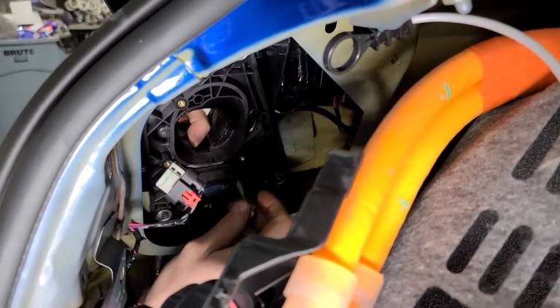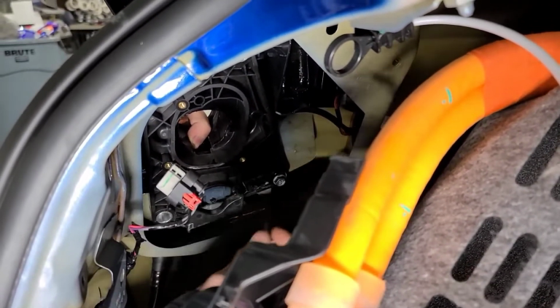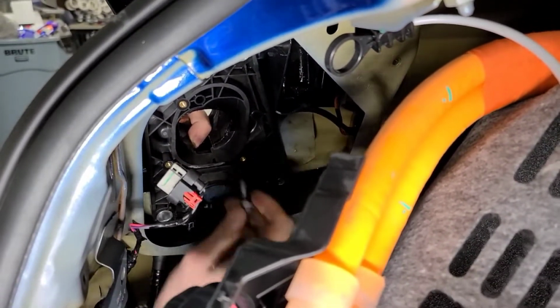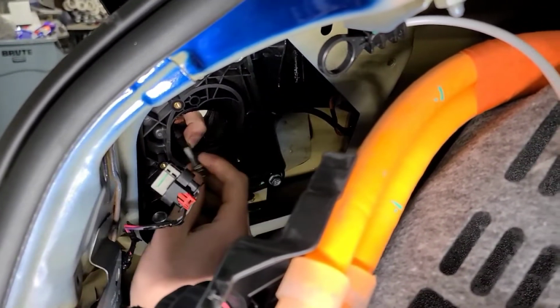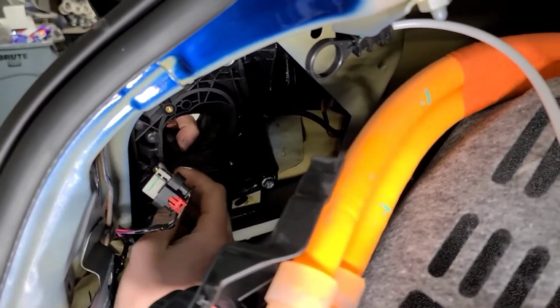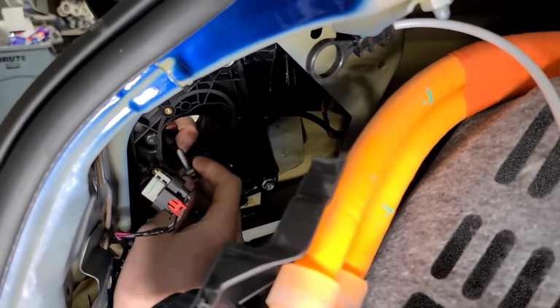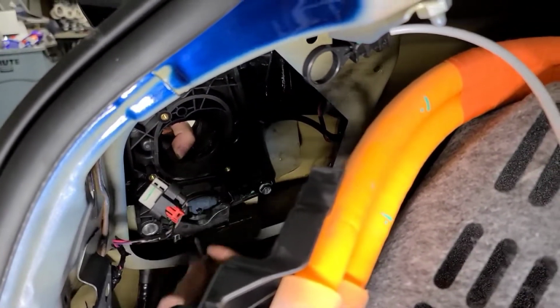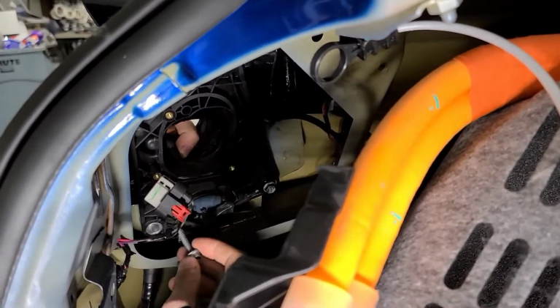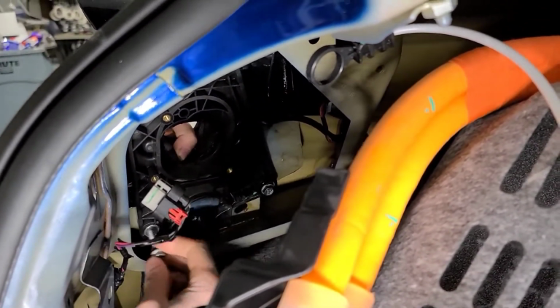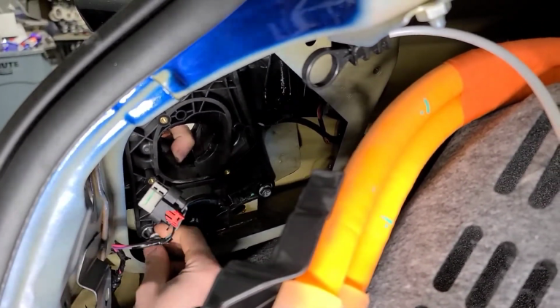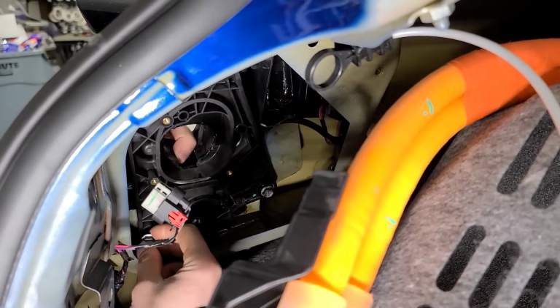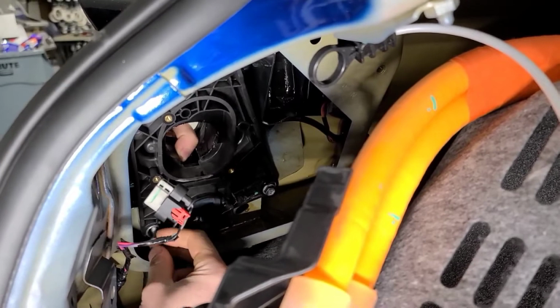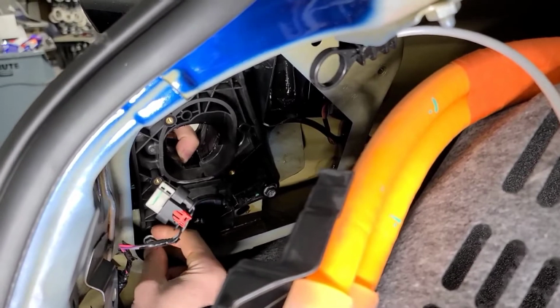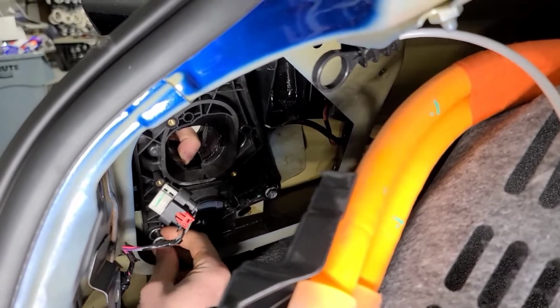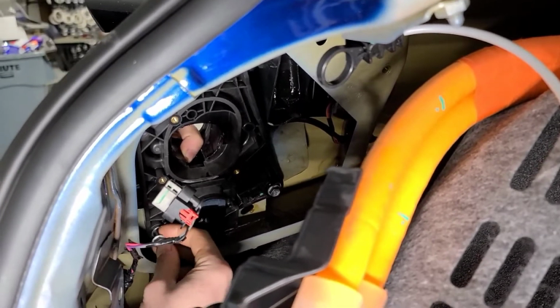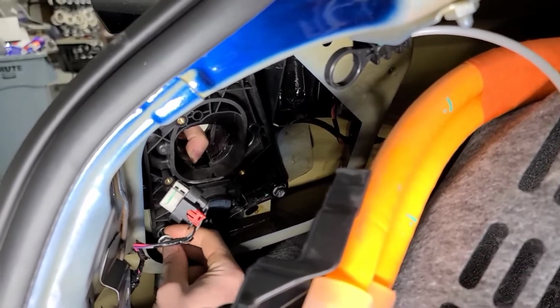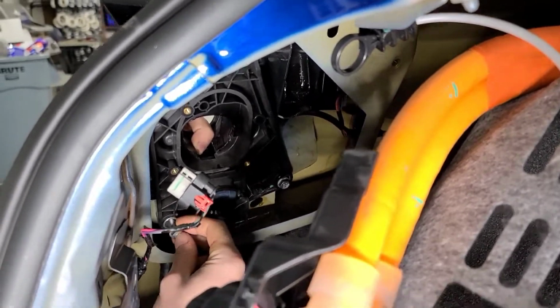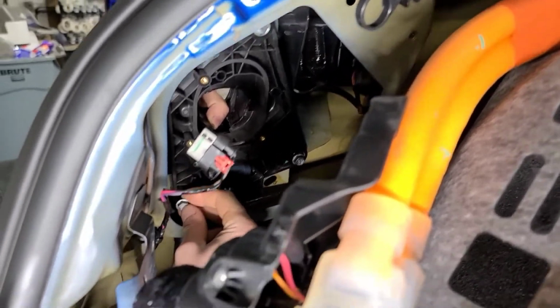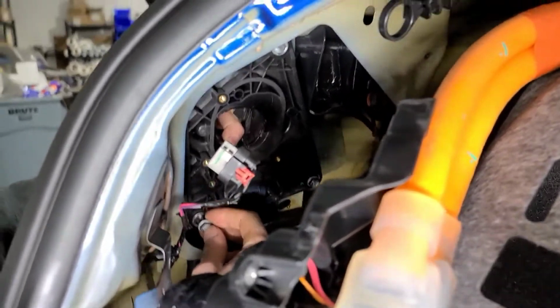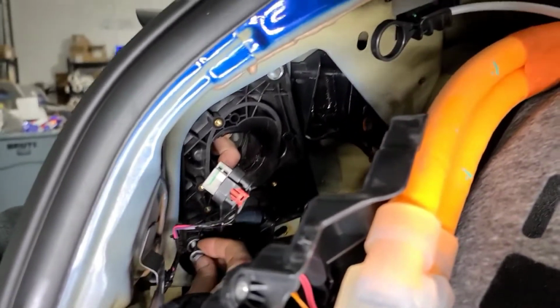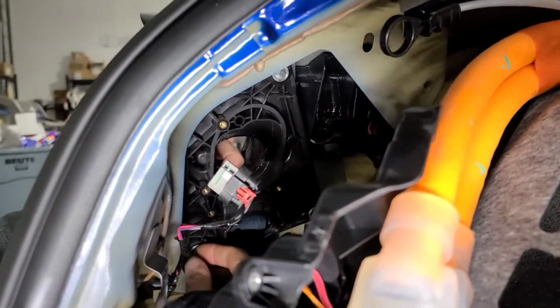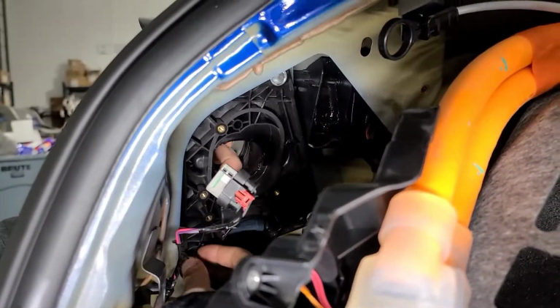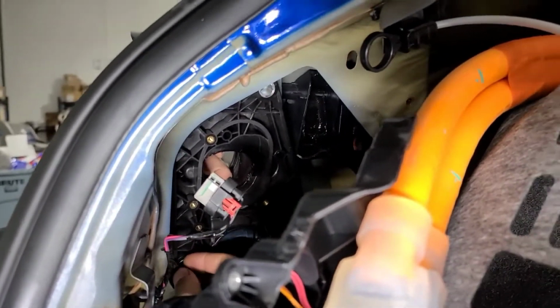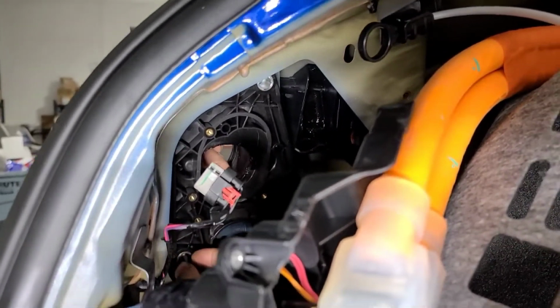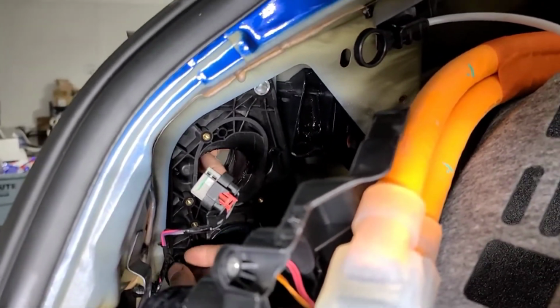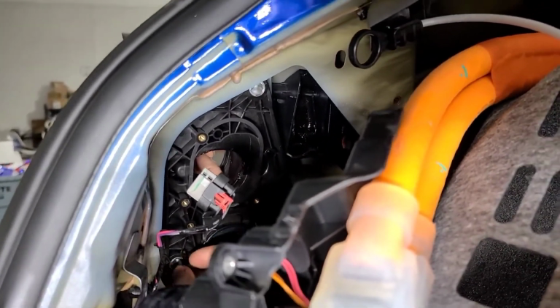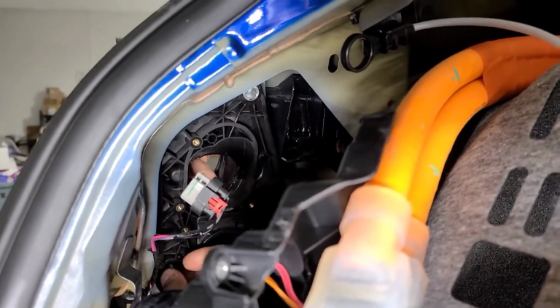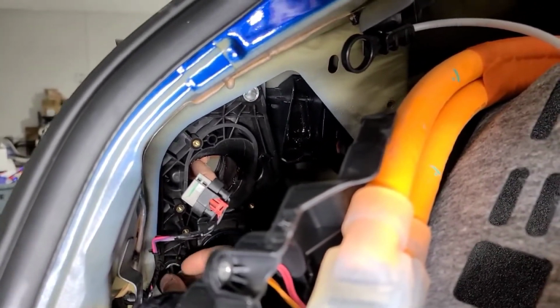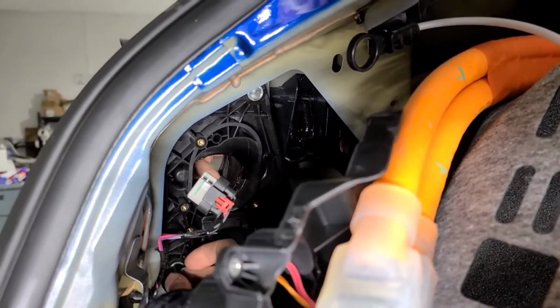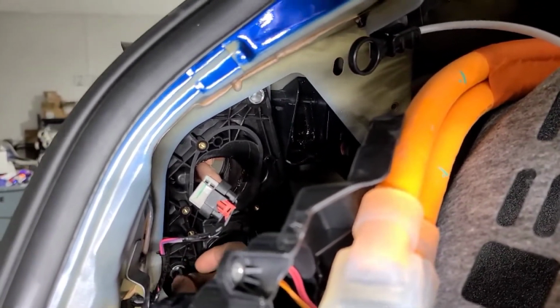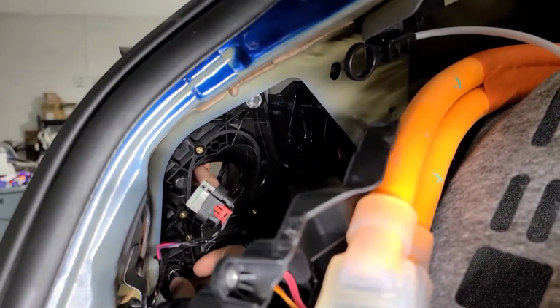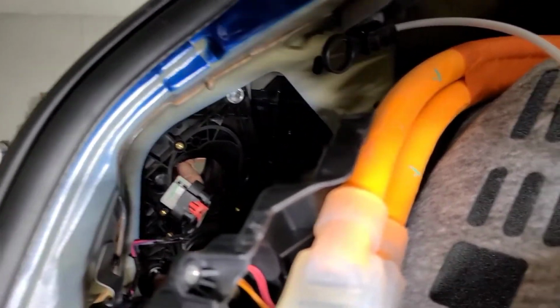There are three bolts: bottom left, bottom right, and top right.